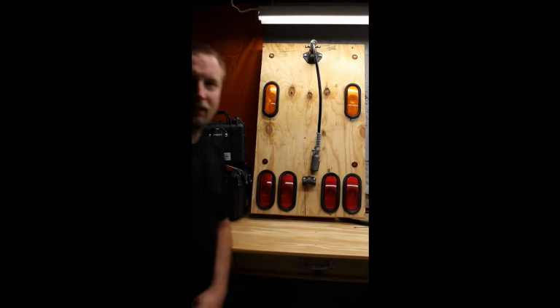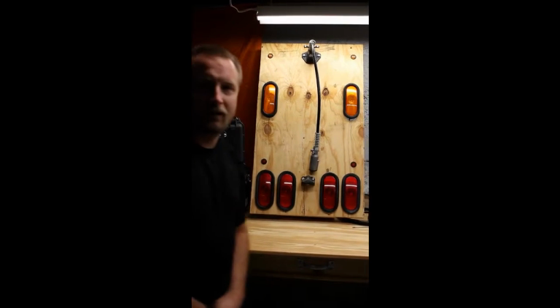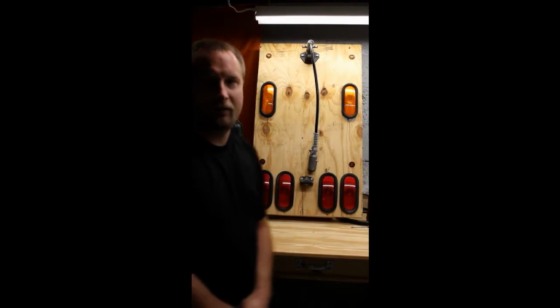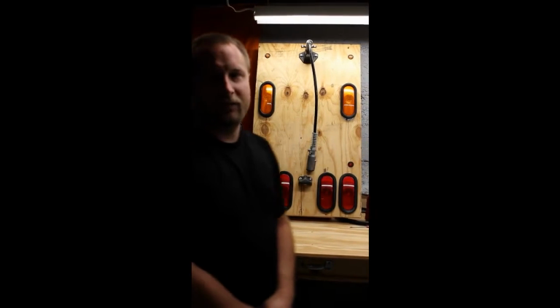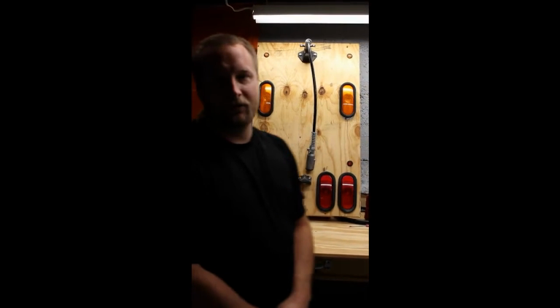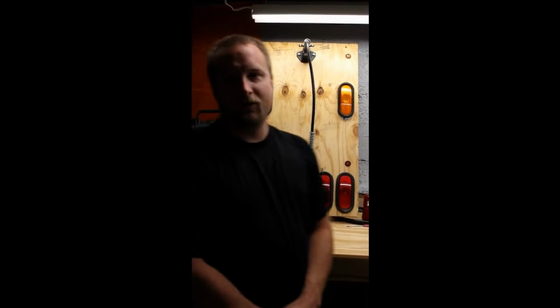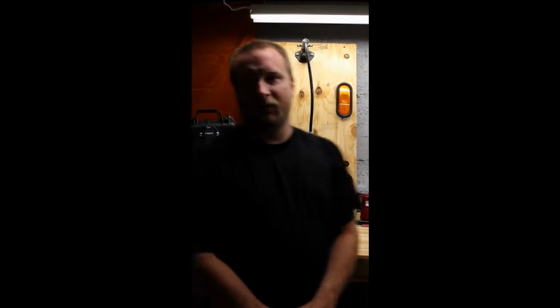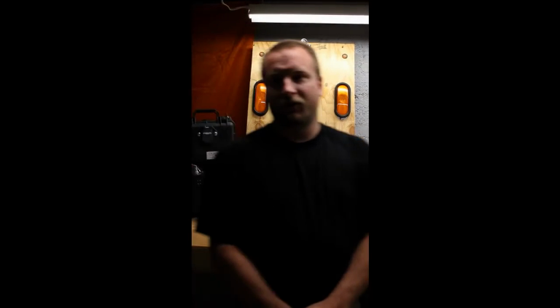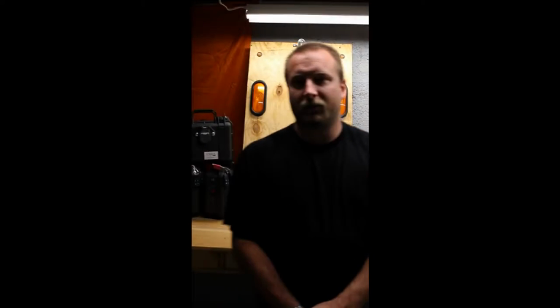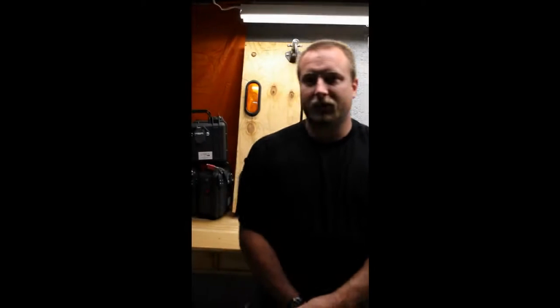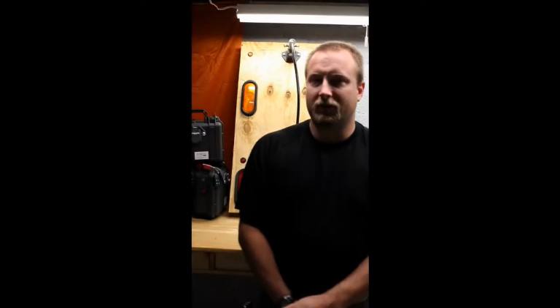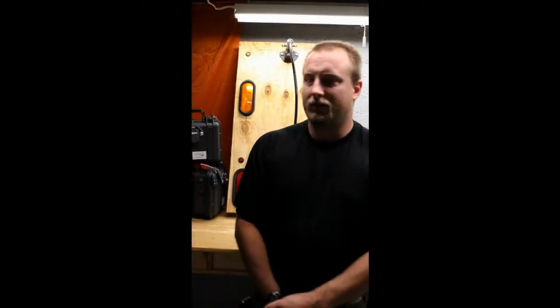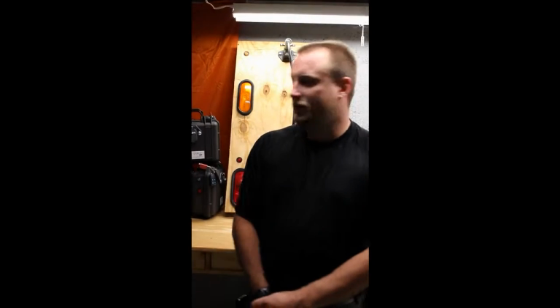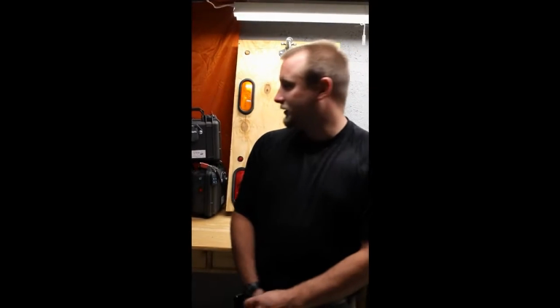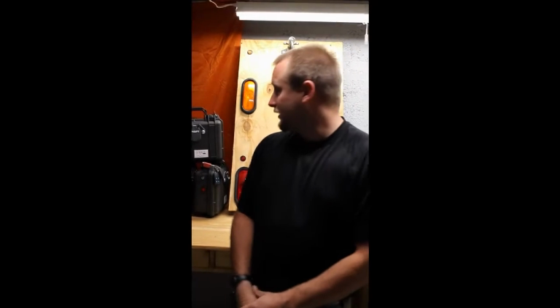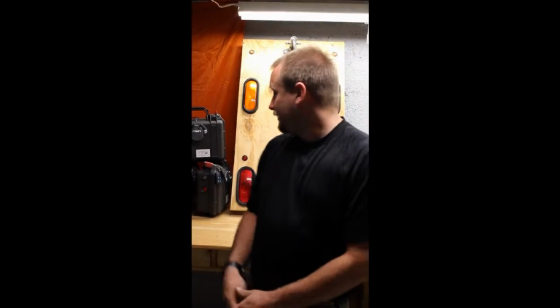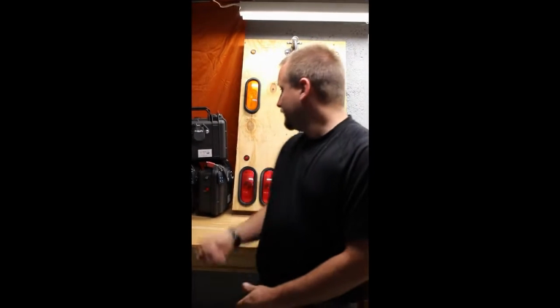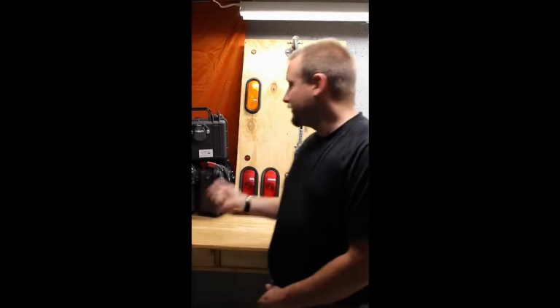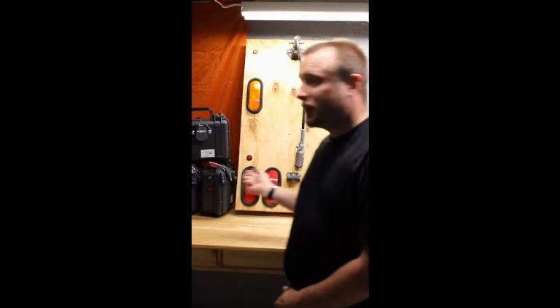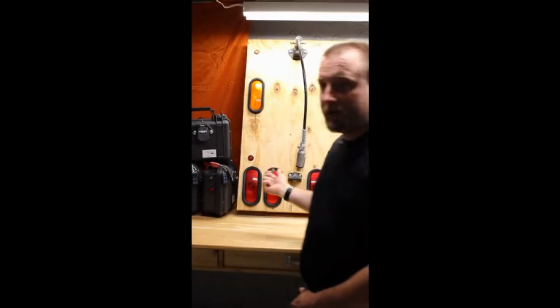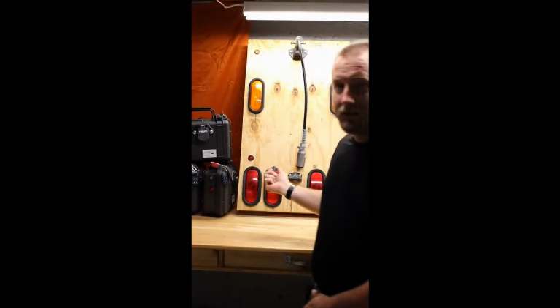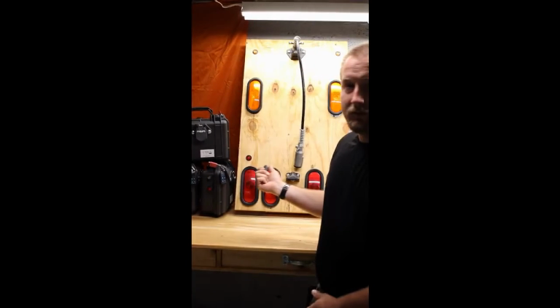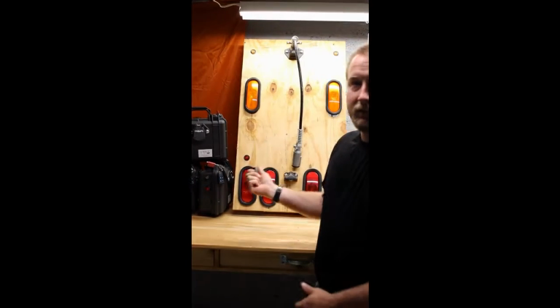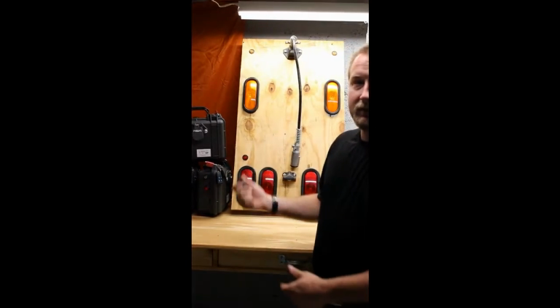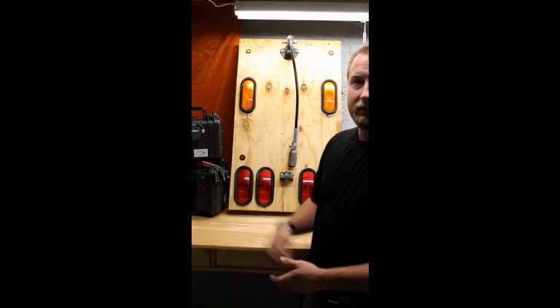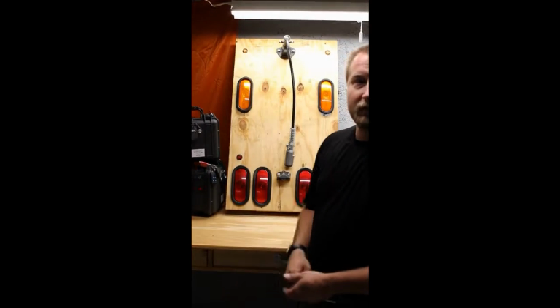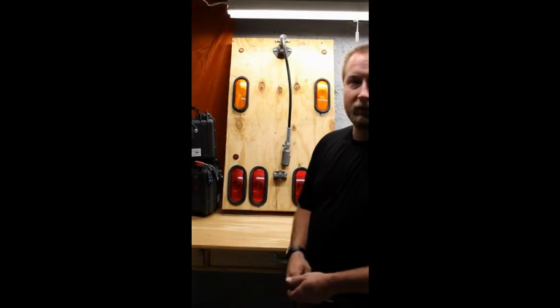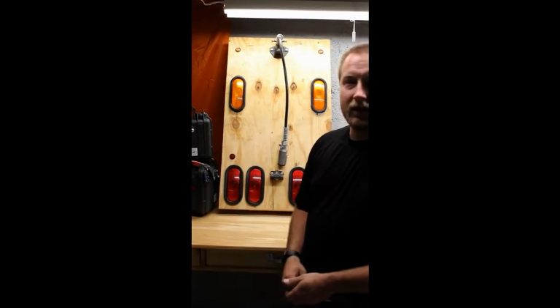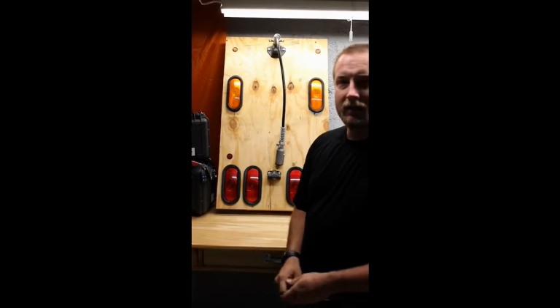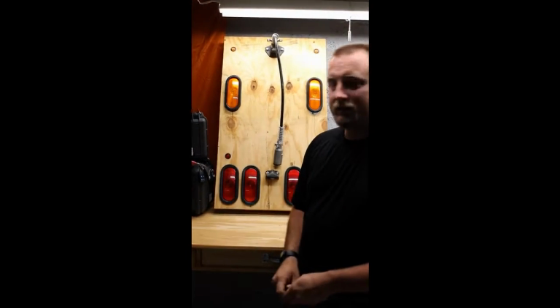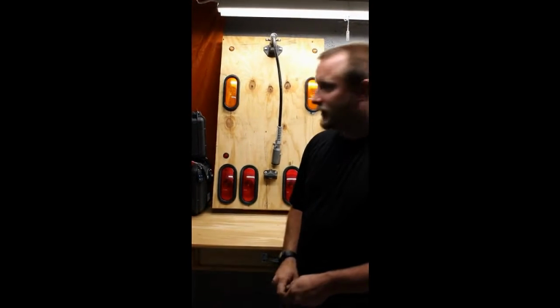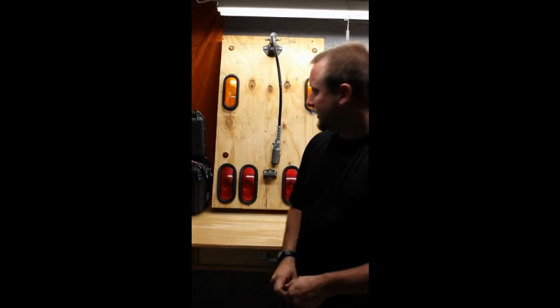Hello, I'm Deidre Cooper with Cooper Technologies. I'm going to show you how to use the Soft Trailer Light Tester today.